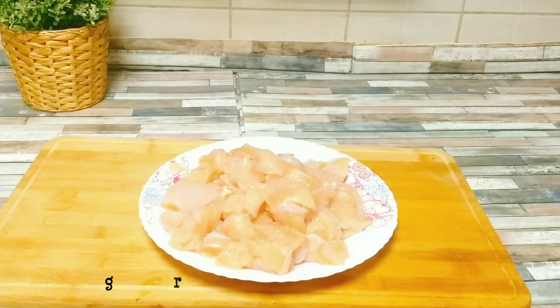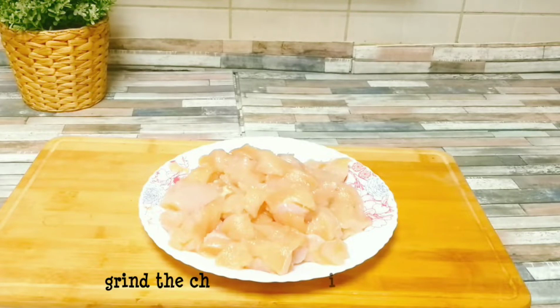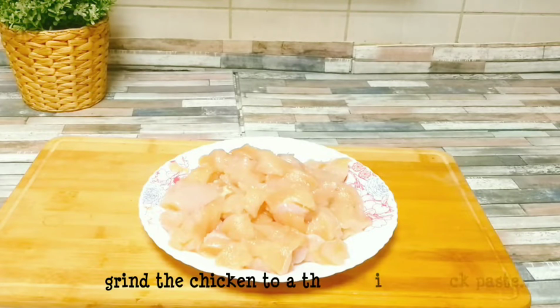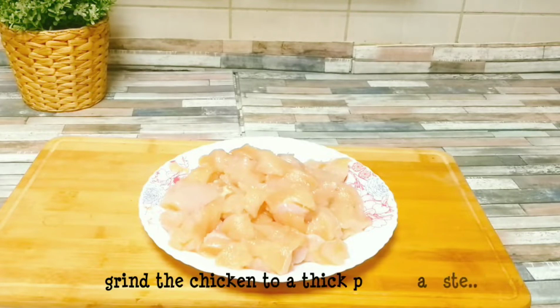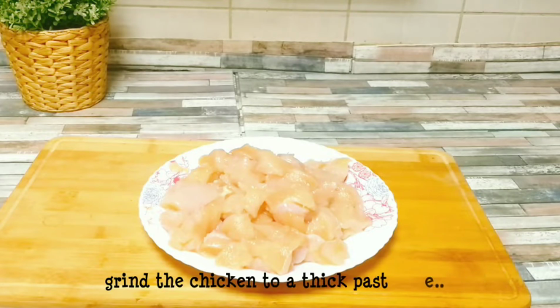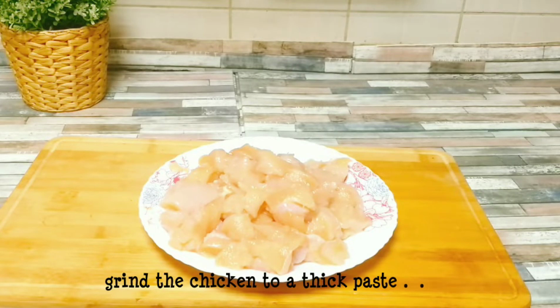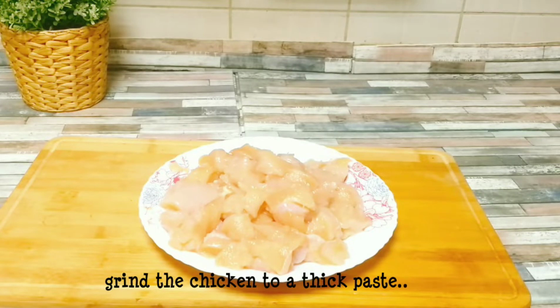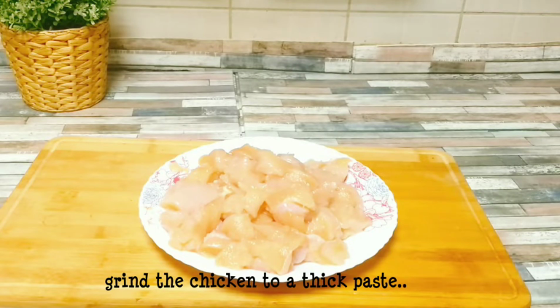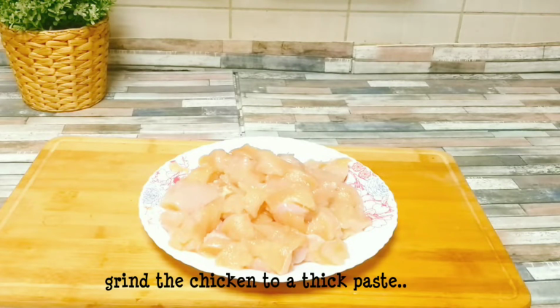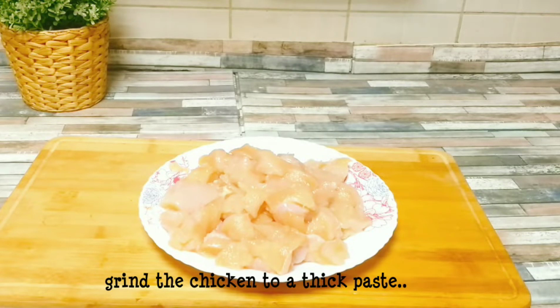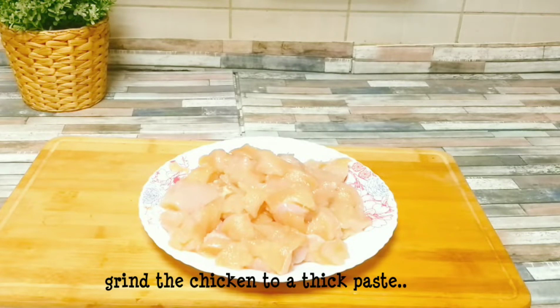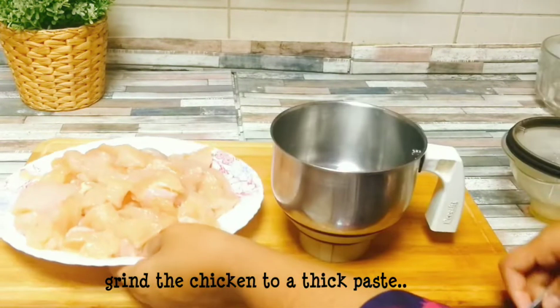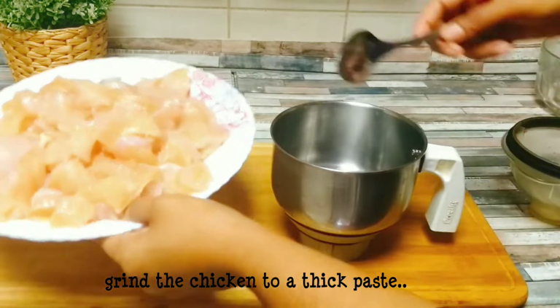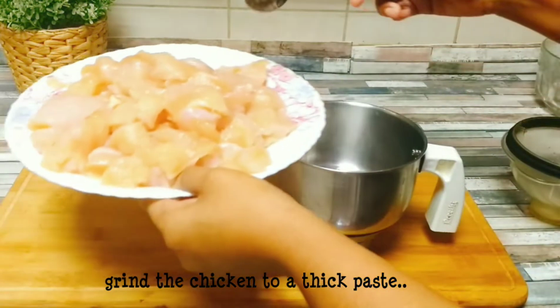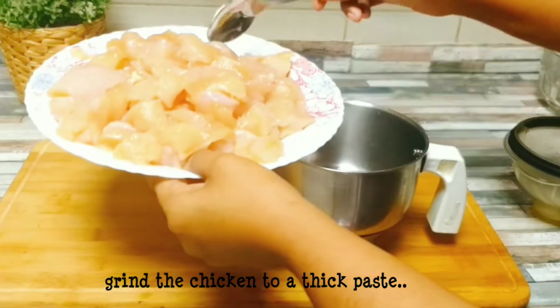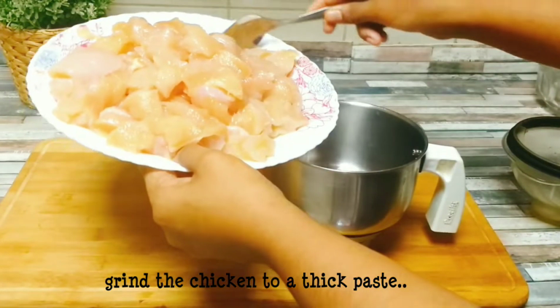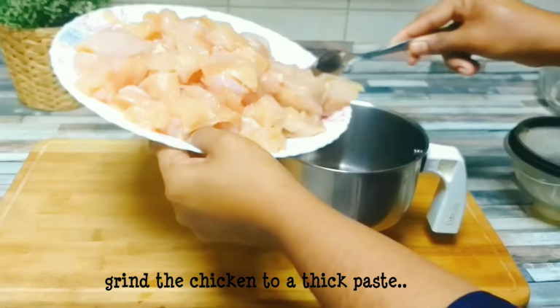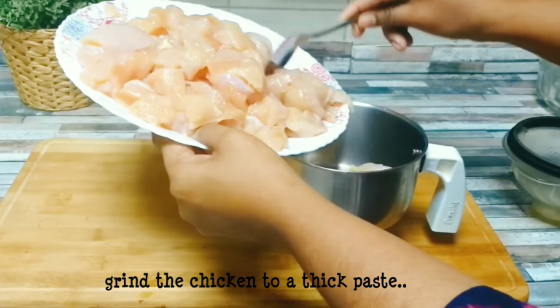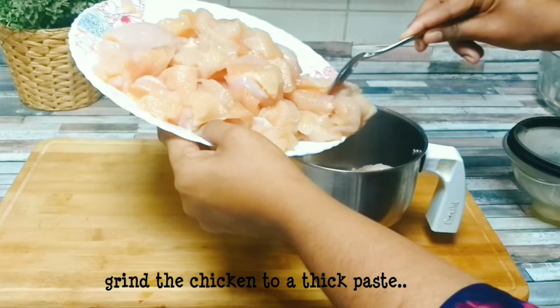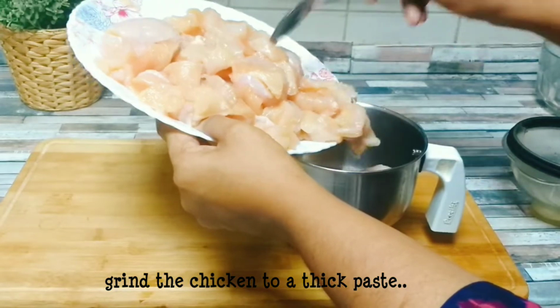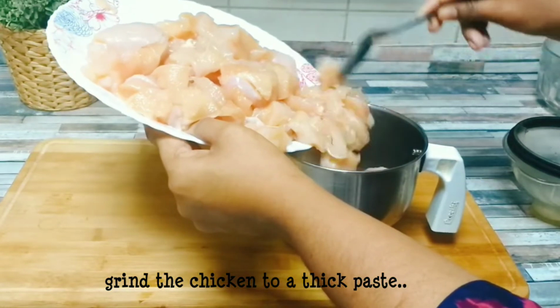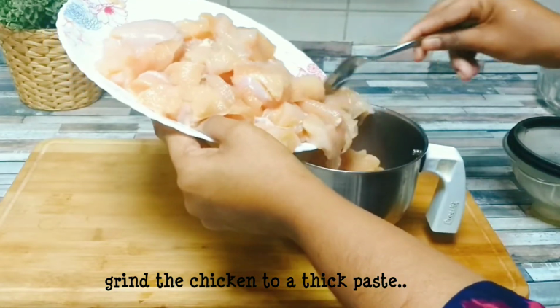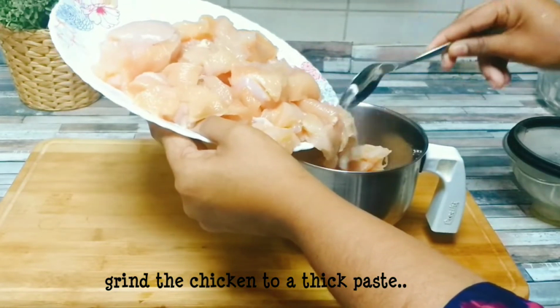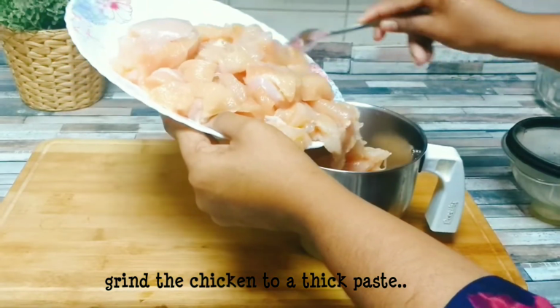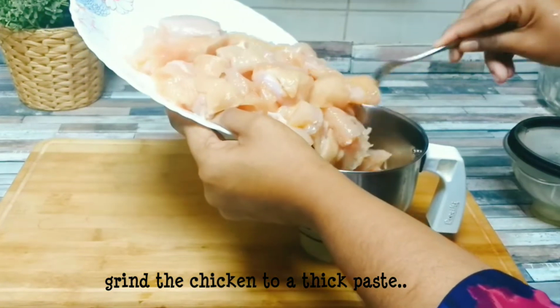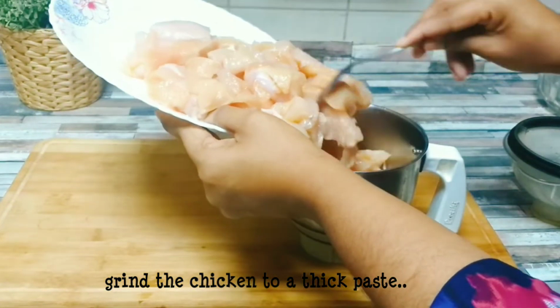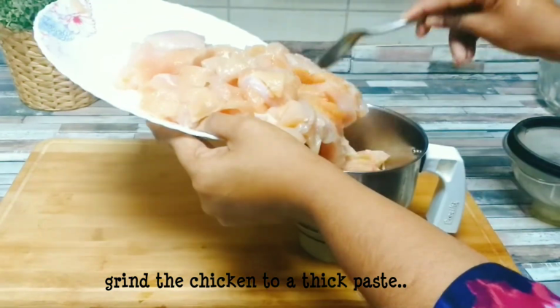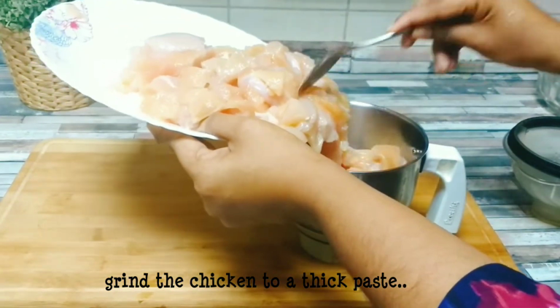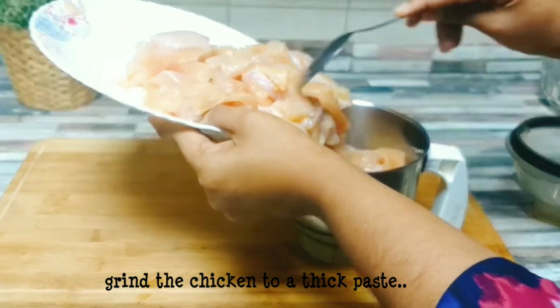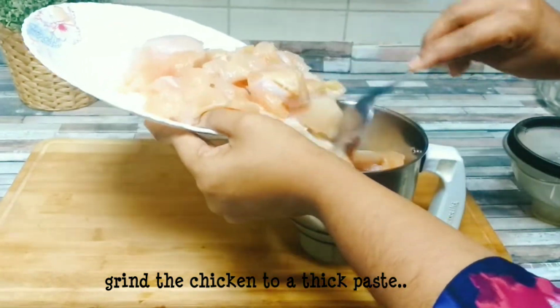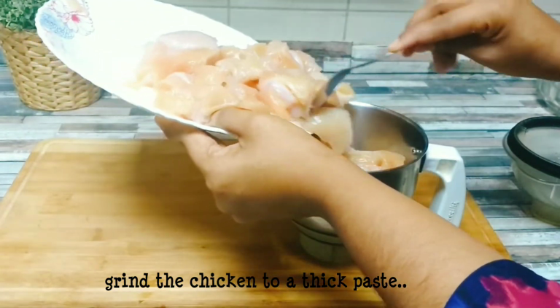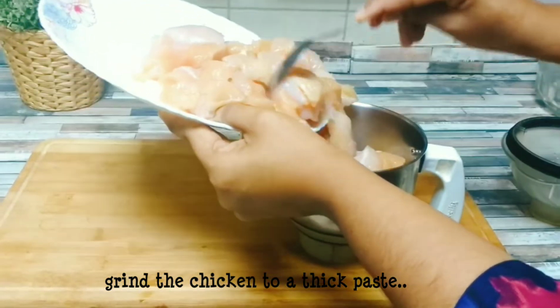A little paste and grind it. Now let's grind it.